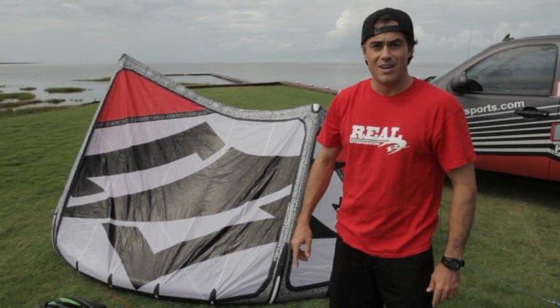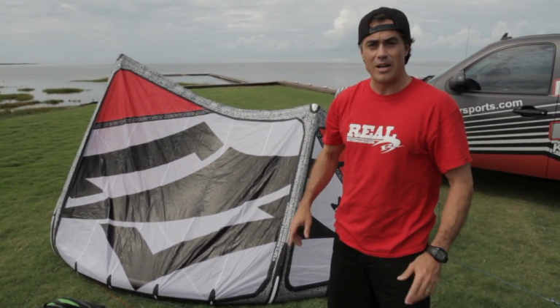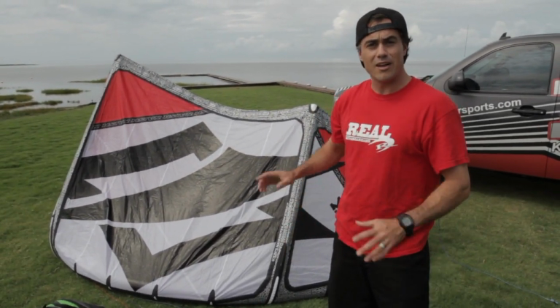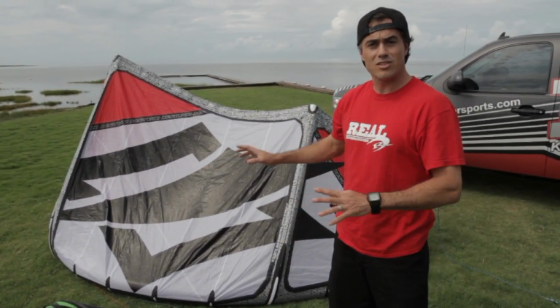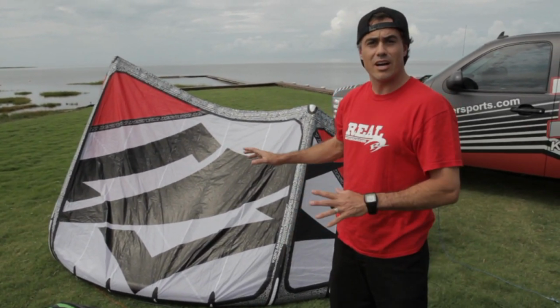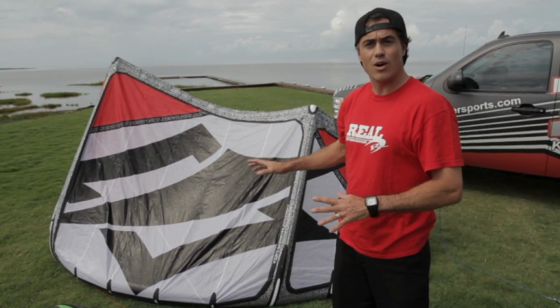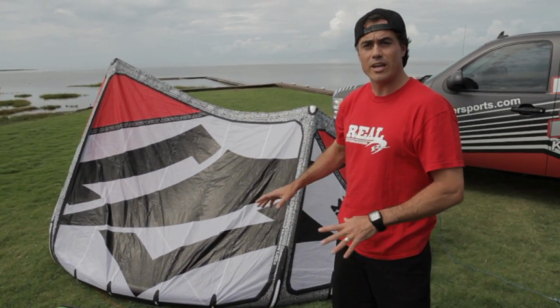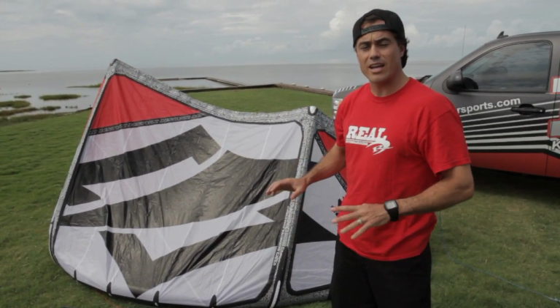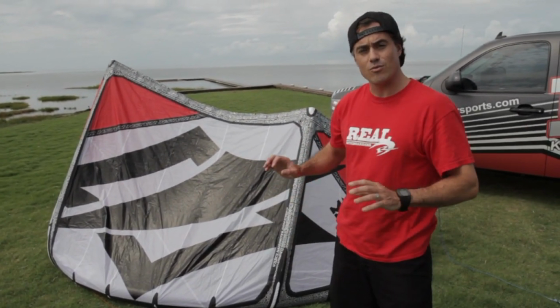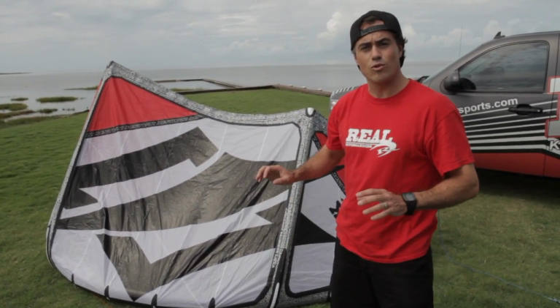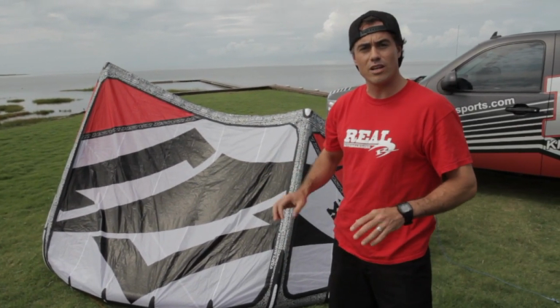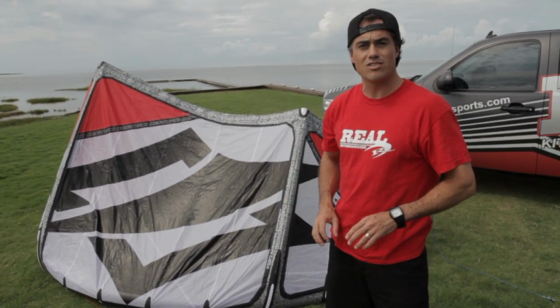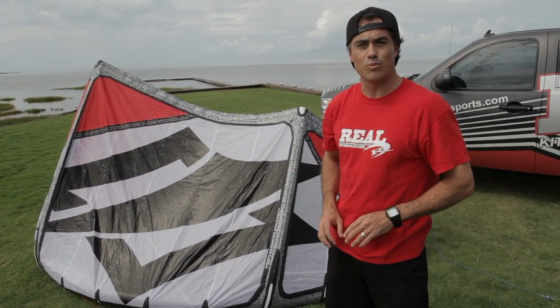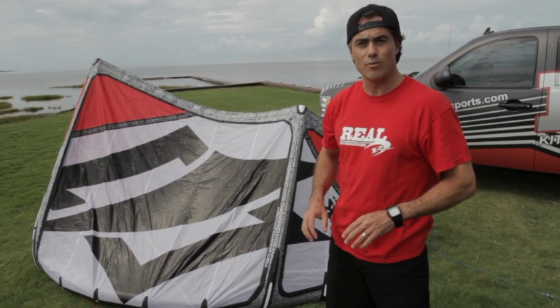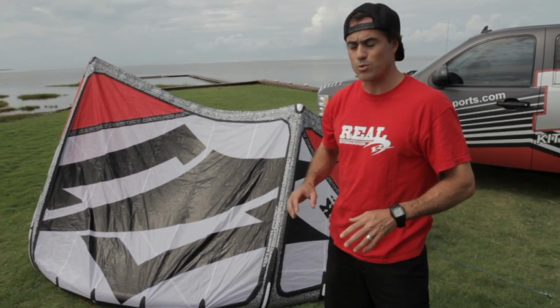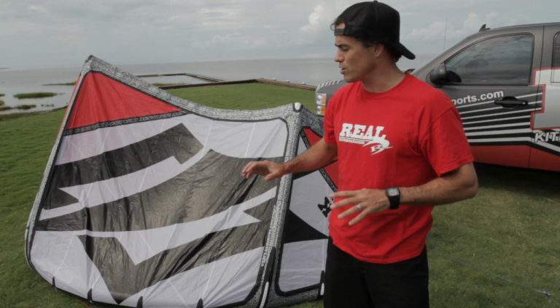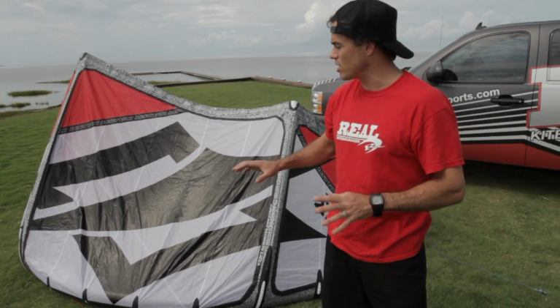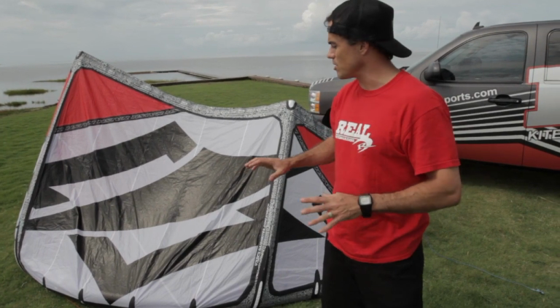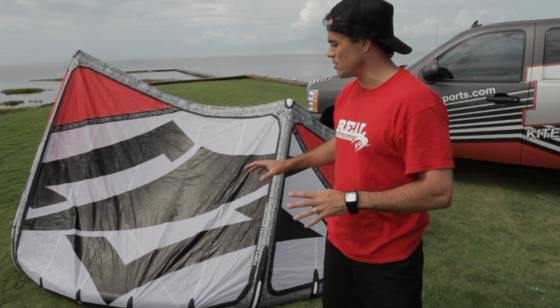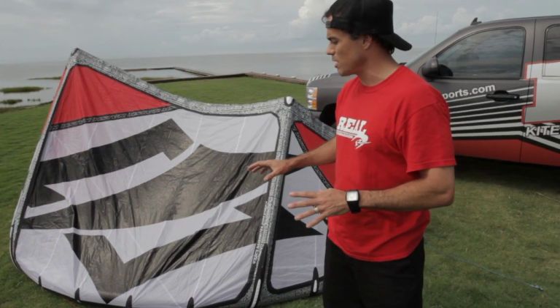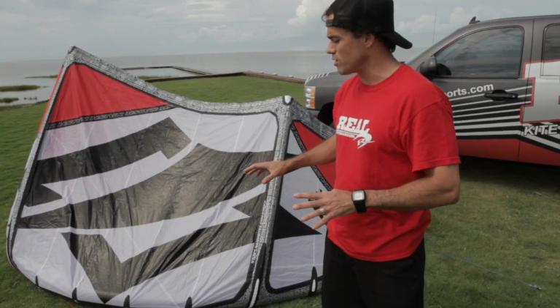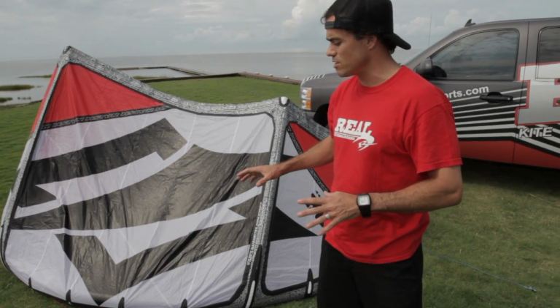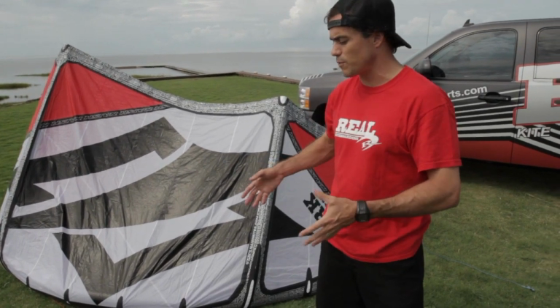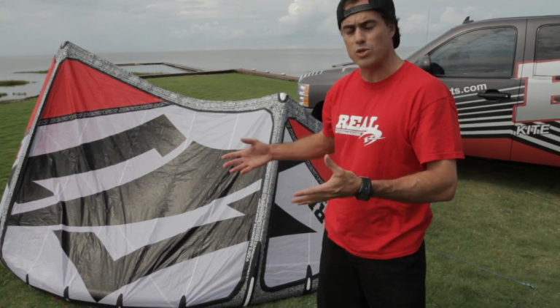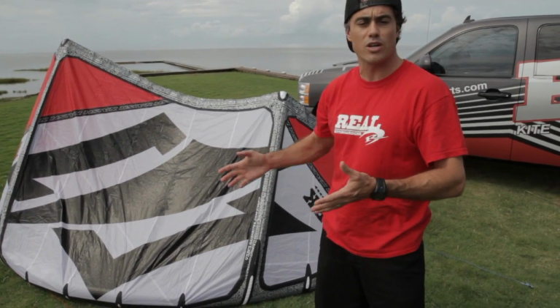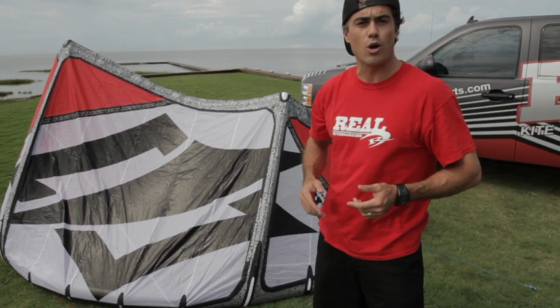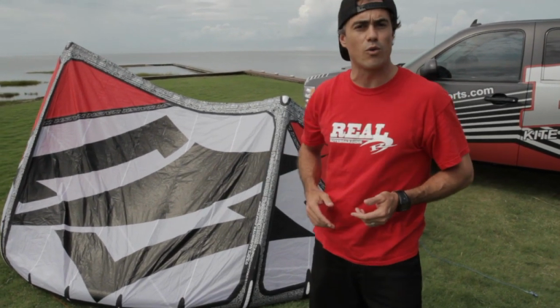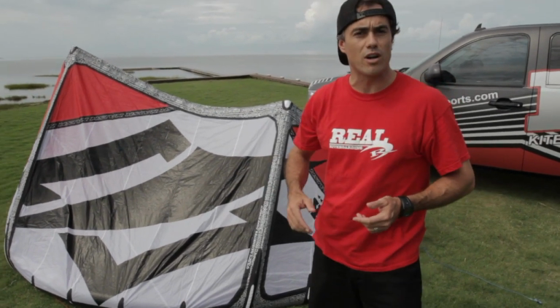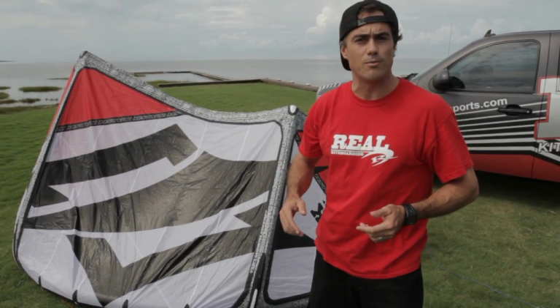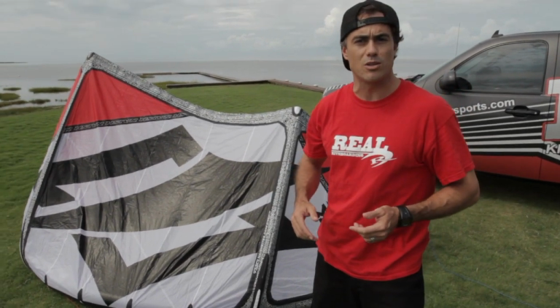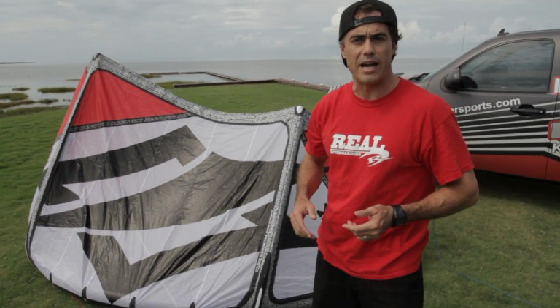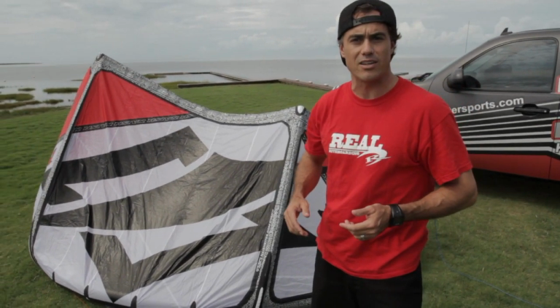Been out on this kite all weekend. Really nice improvements. Want to talk to you about some of the differences, but first we're going to go over what comes in the package.